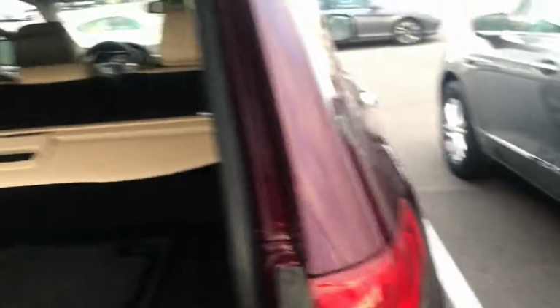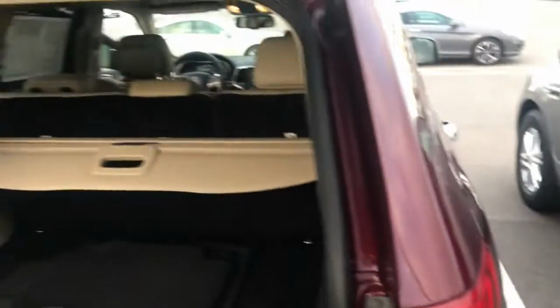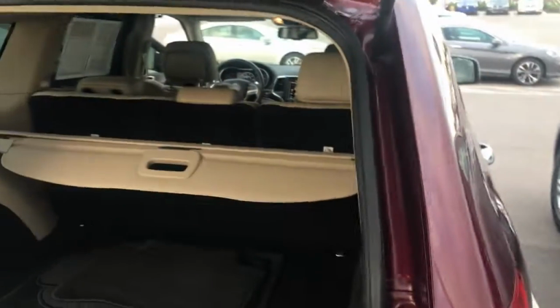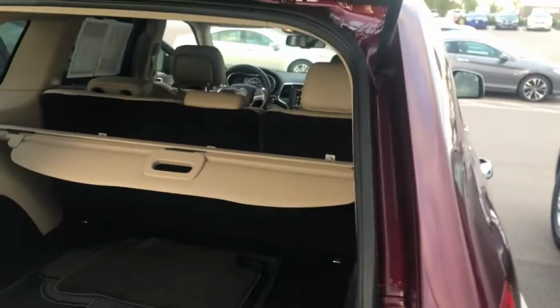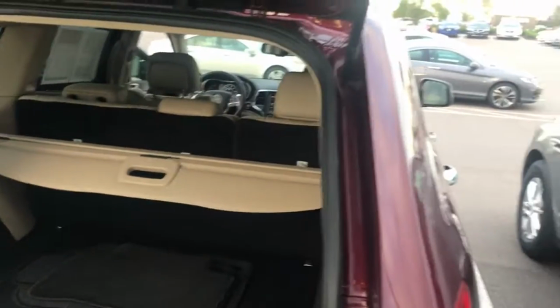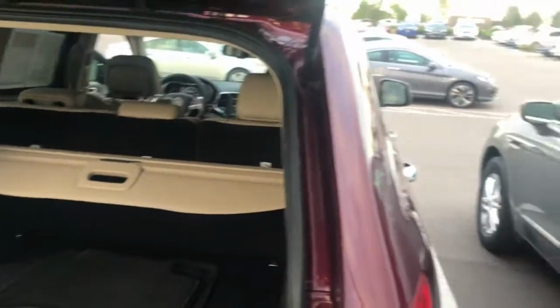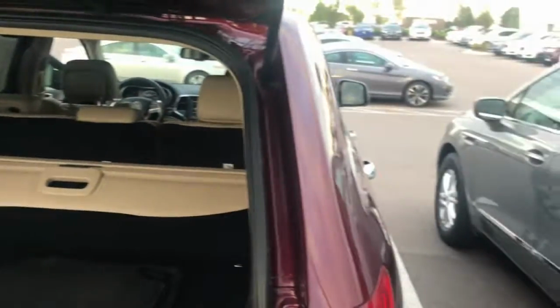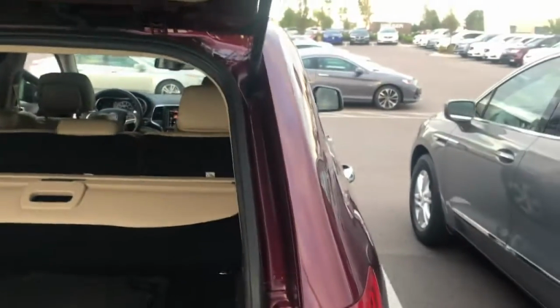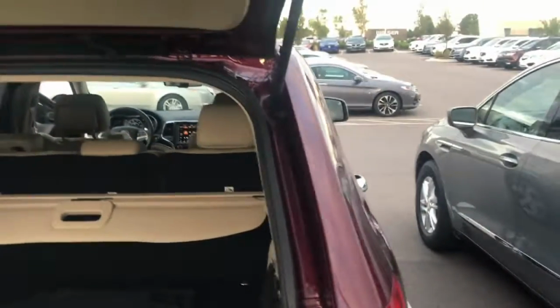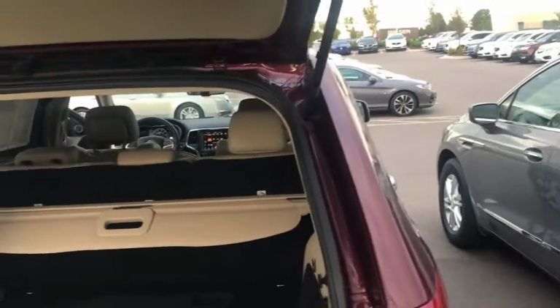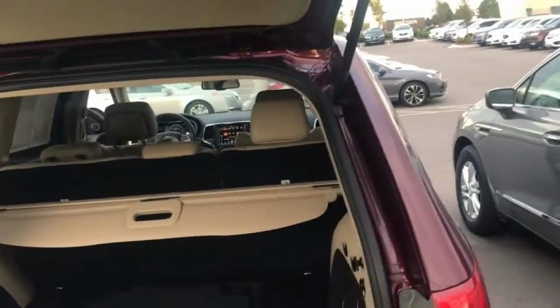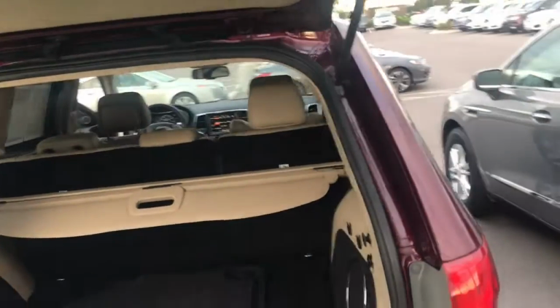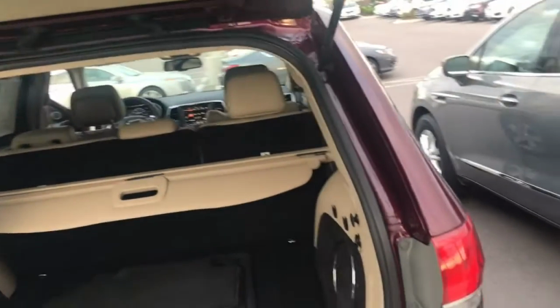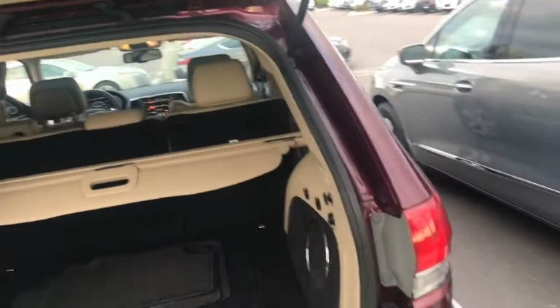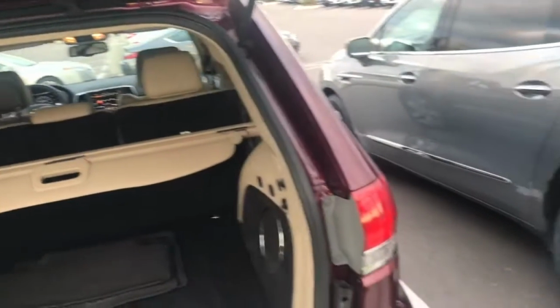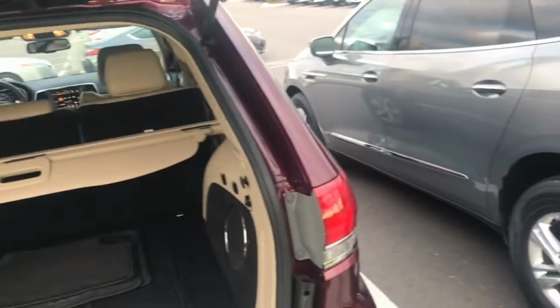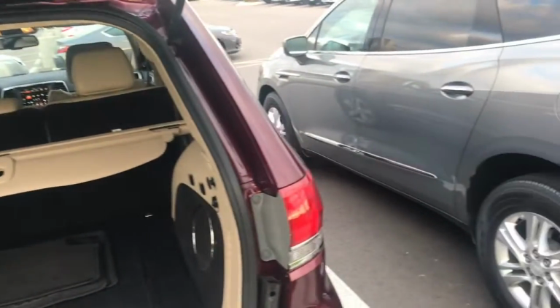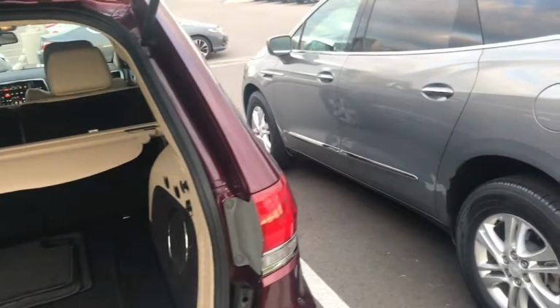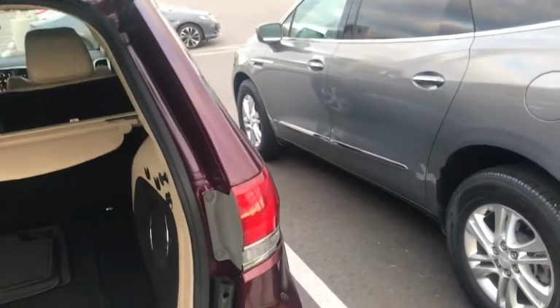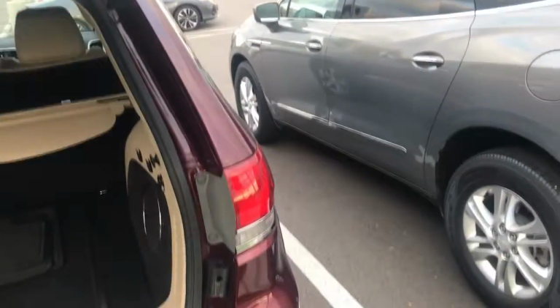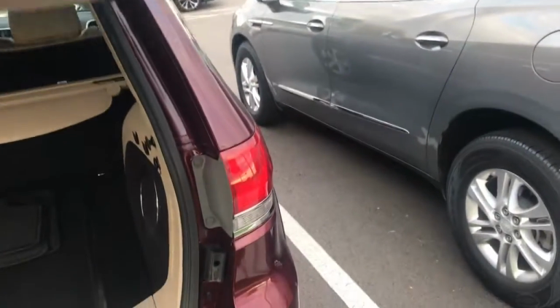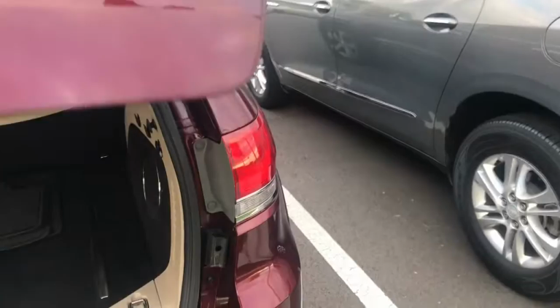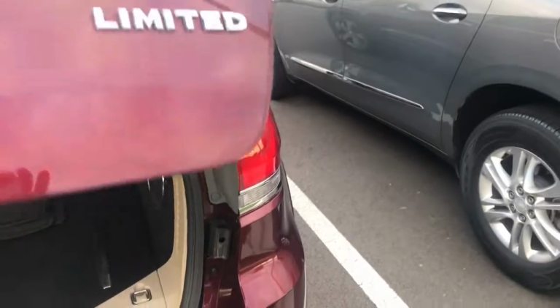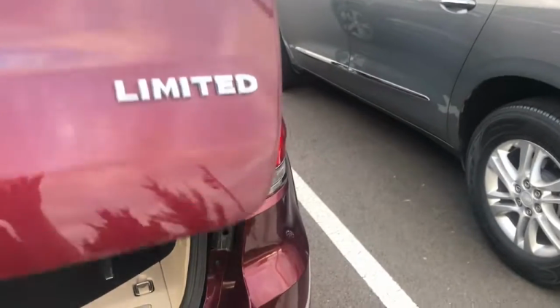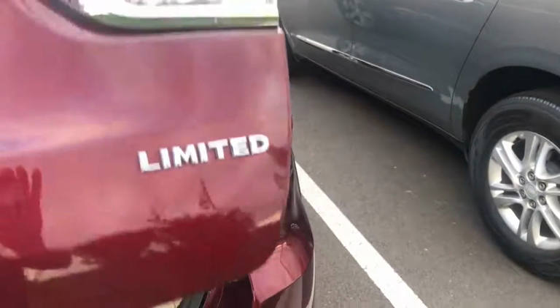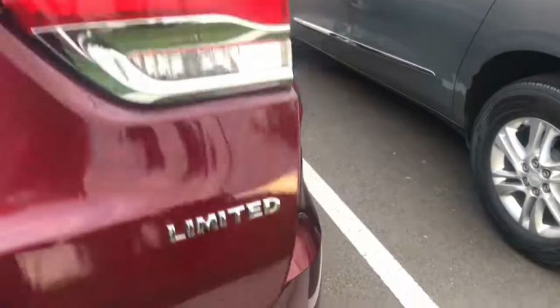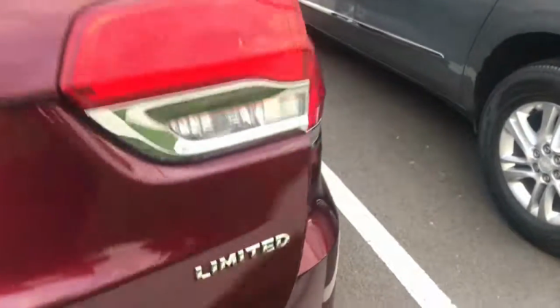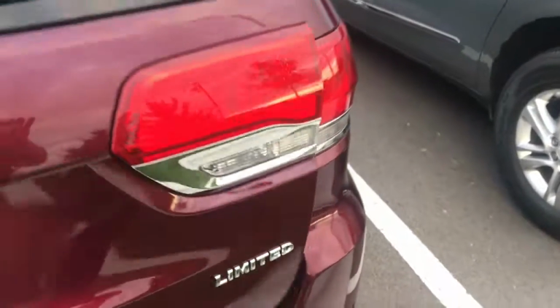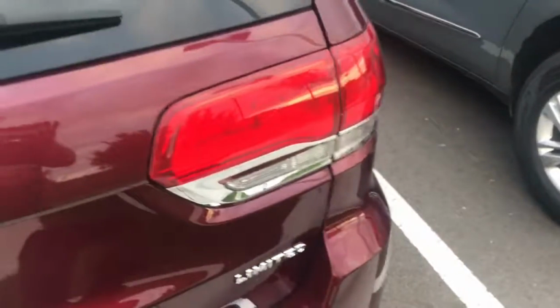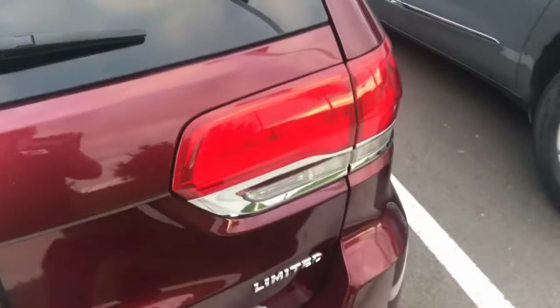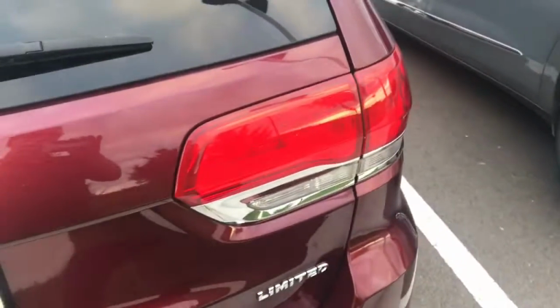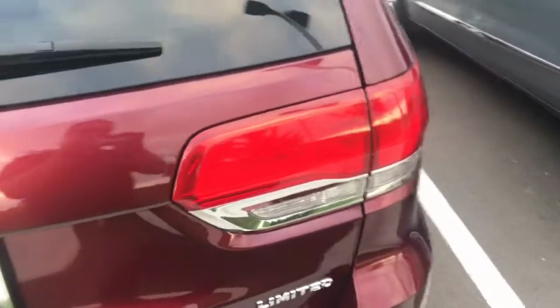What a great vehicle. Just let me know when you want to come and check it out. Talk to you later. Thank you for your time.